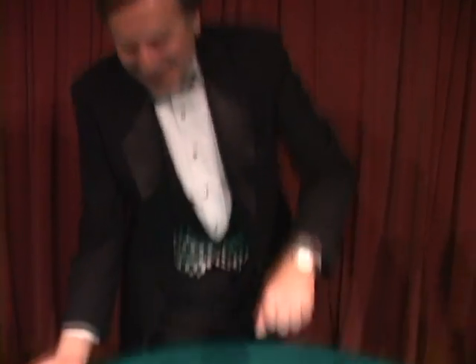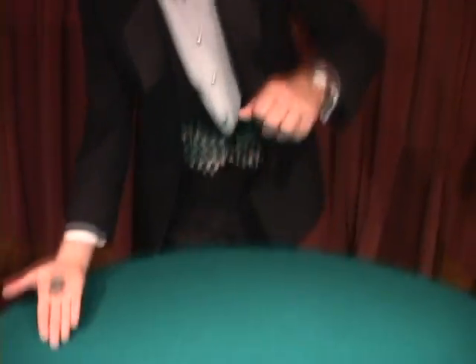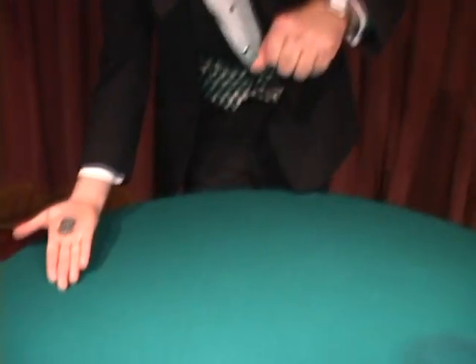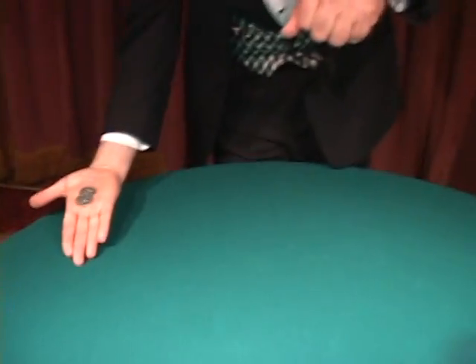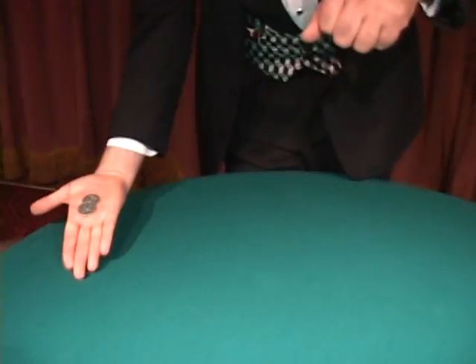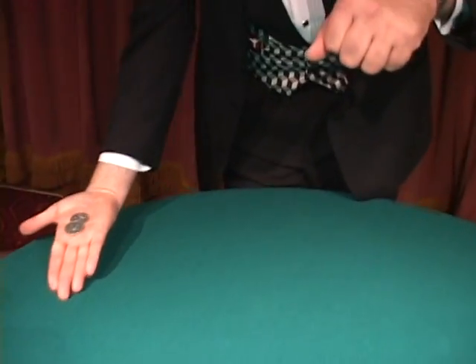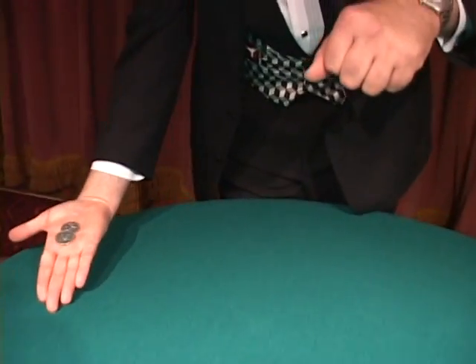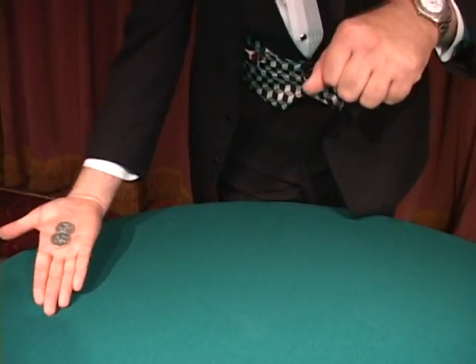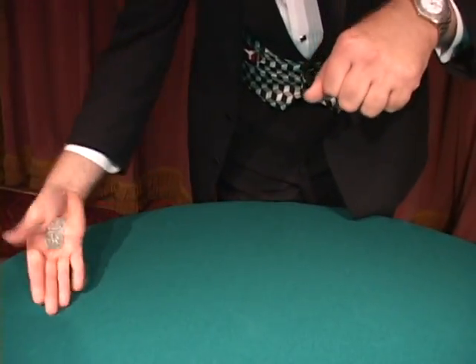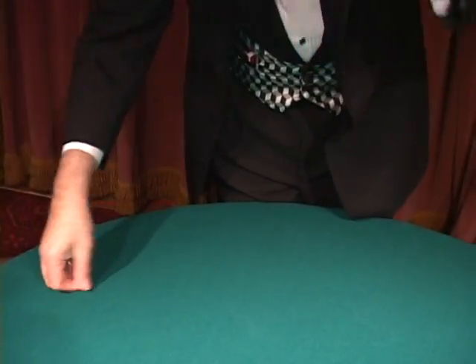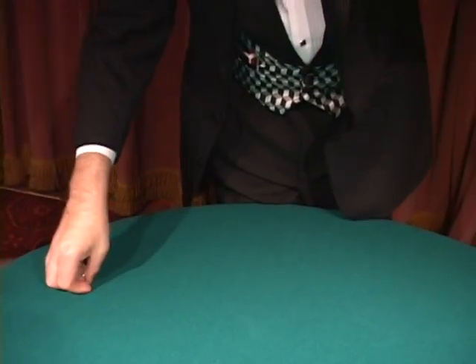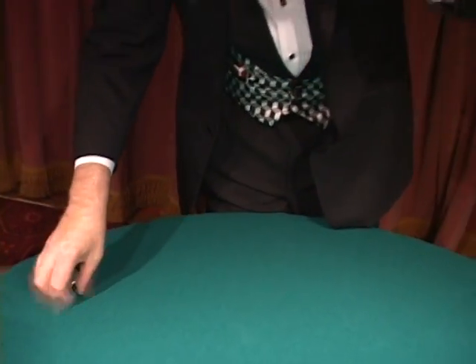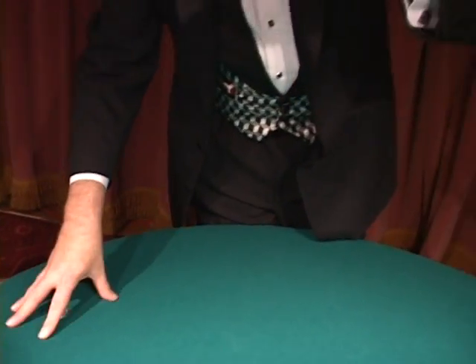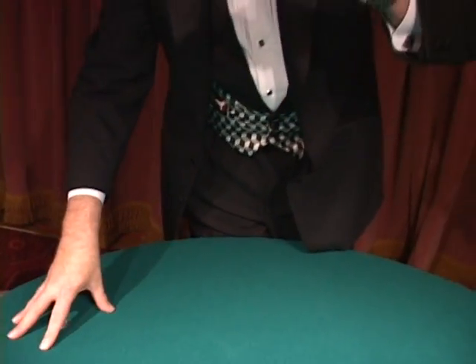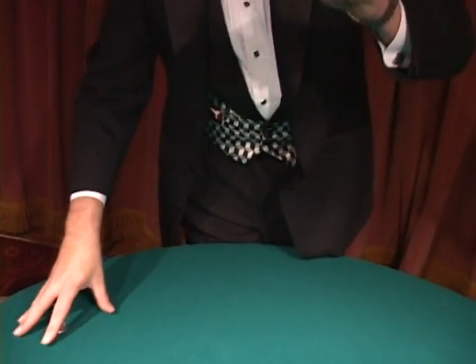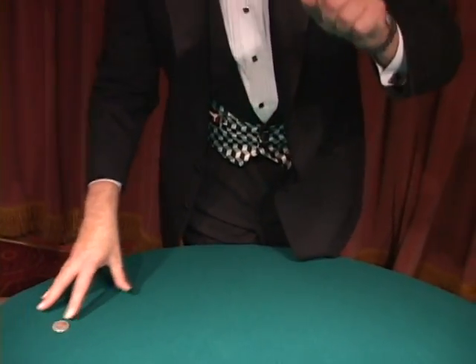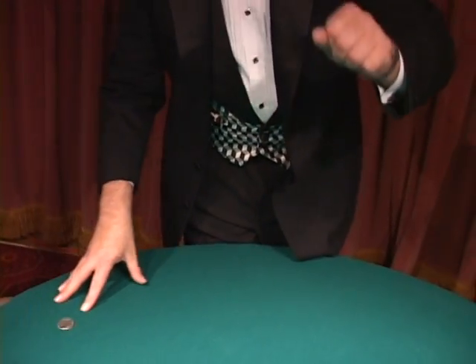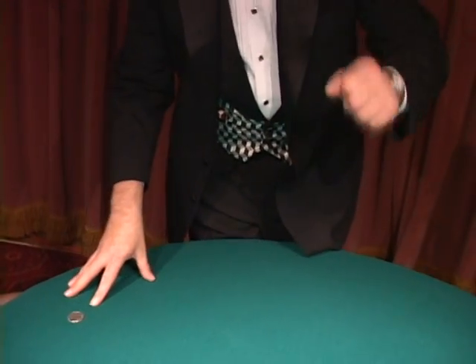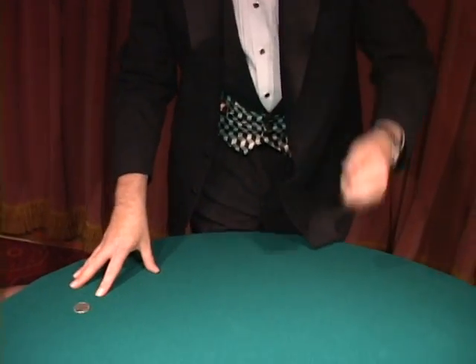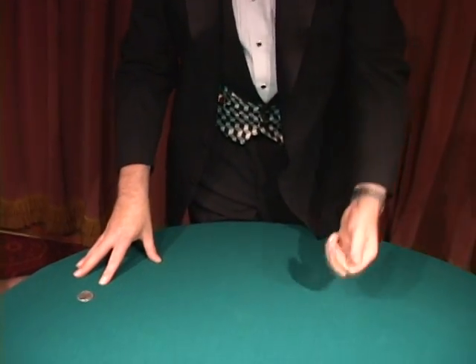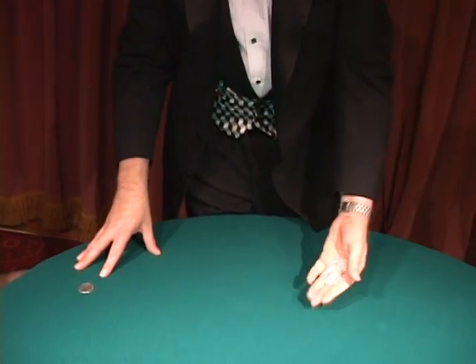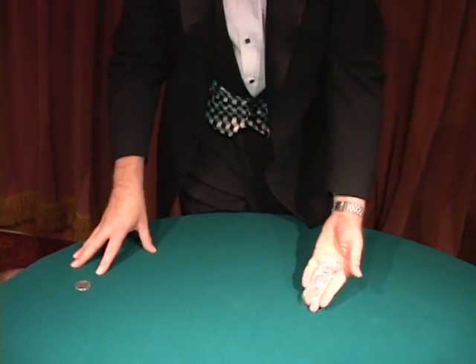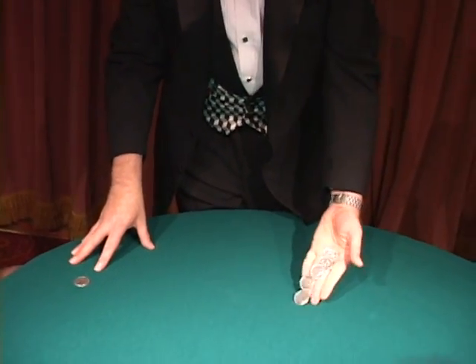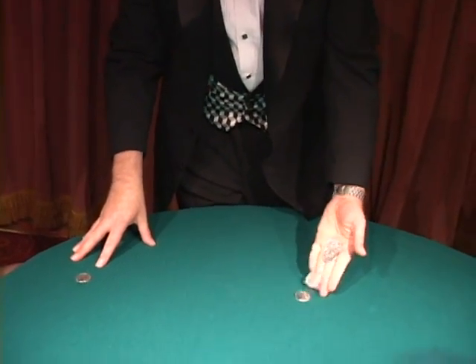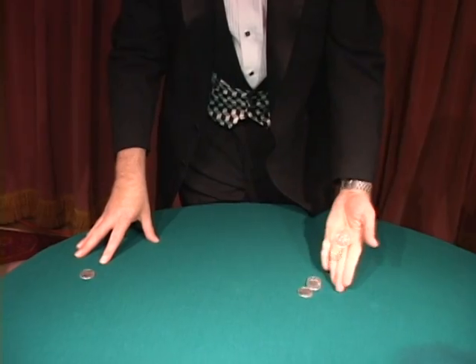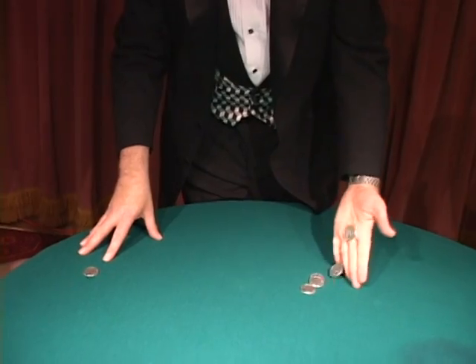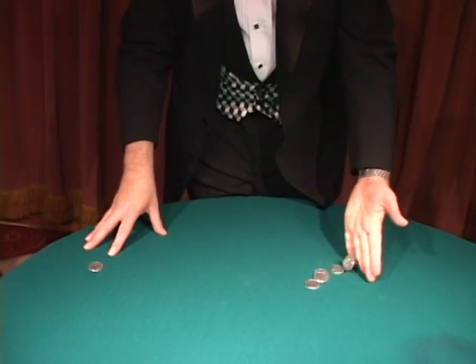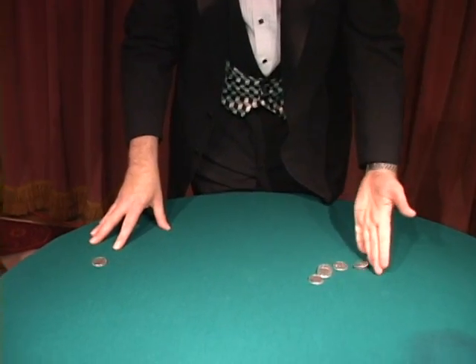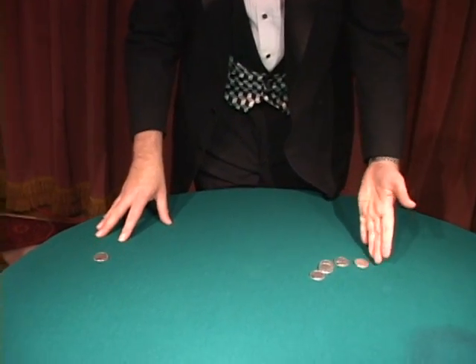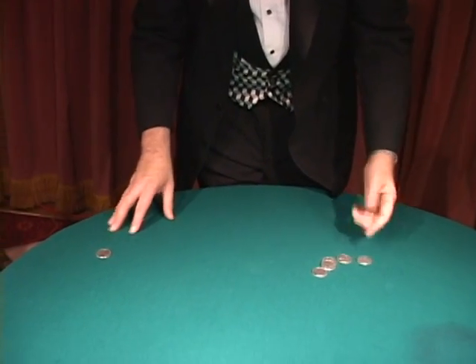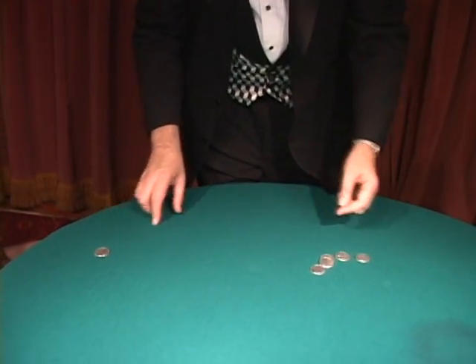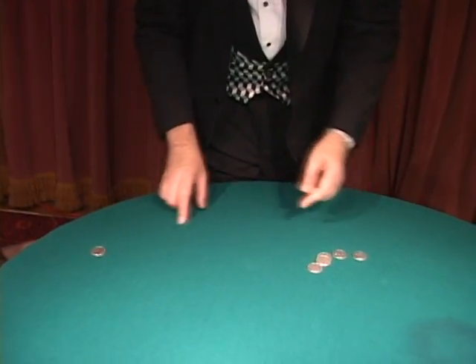This hand will be high, this hand will be low. When that happens, that's when it goes from hand to hand. Just like that.